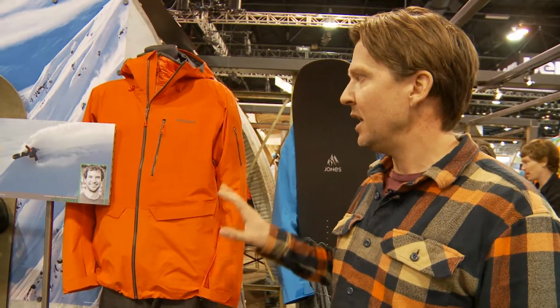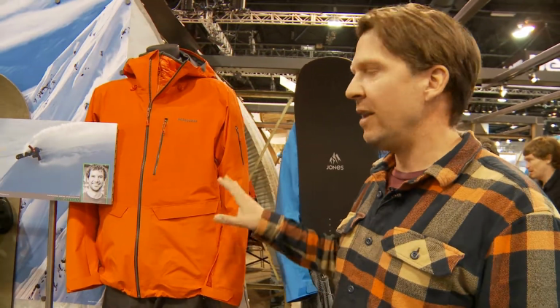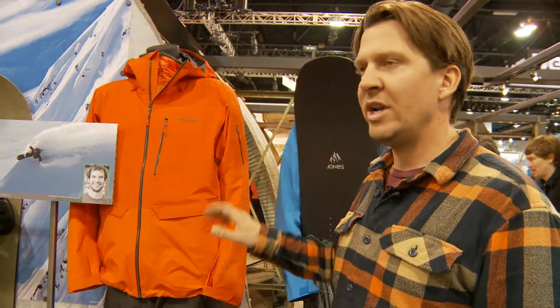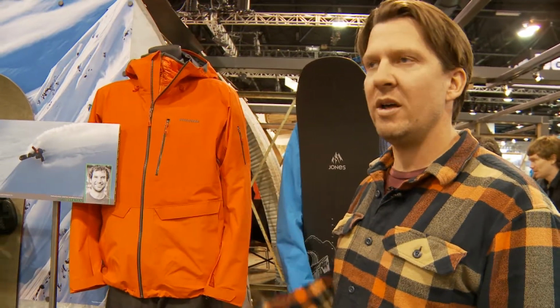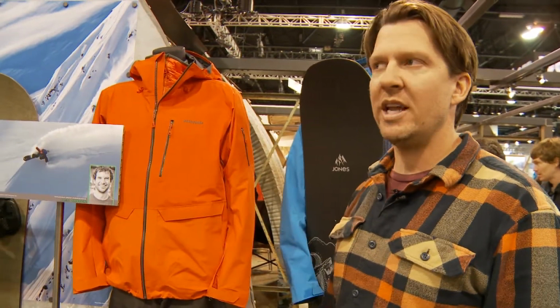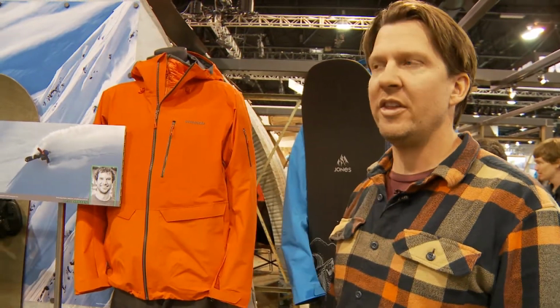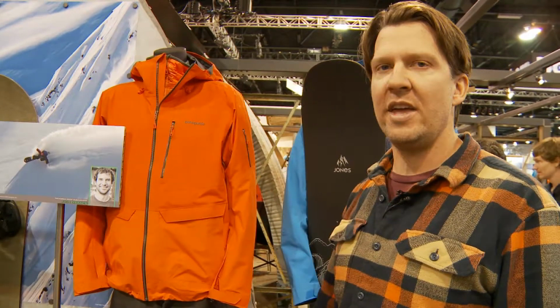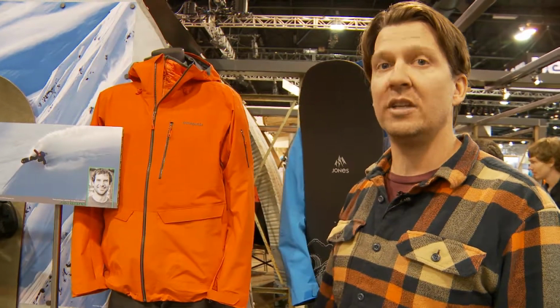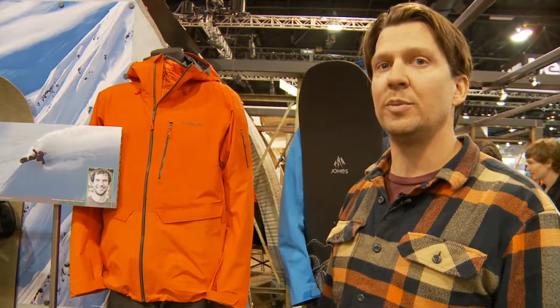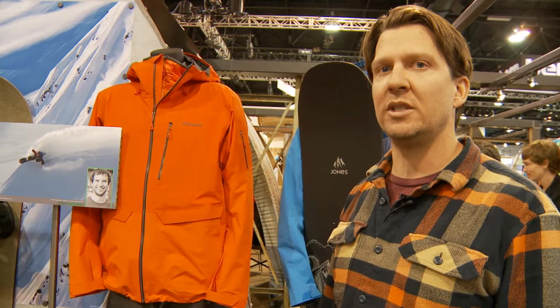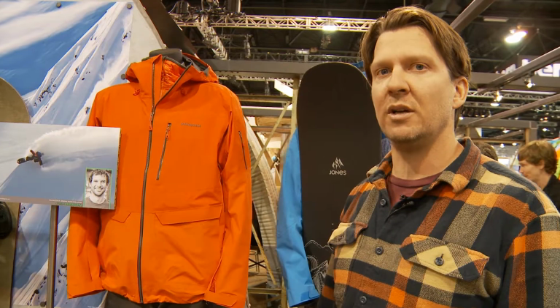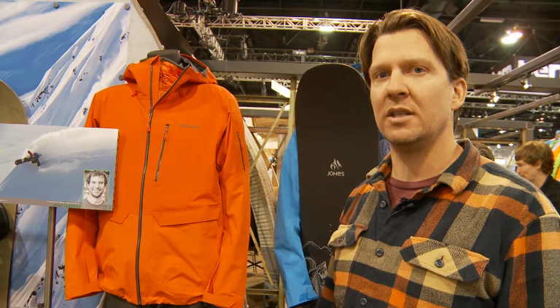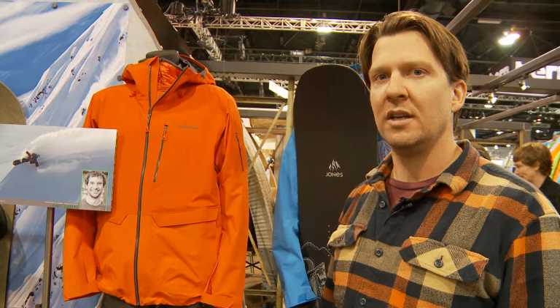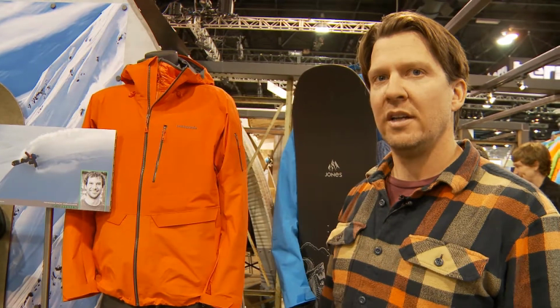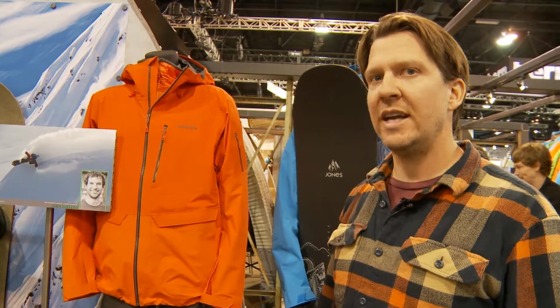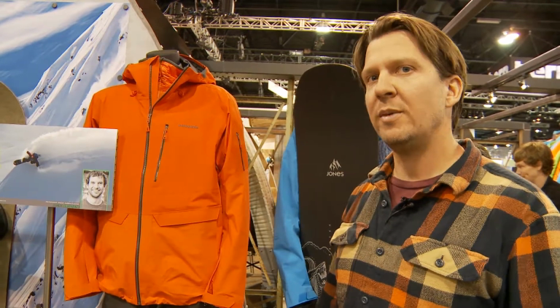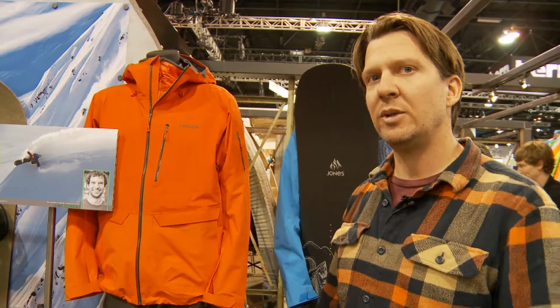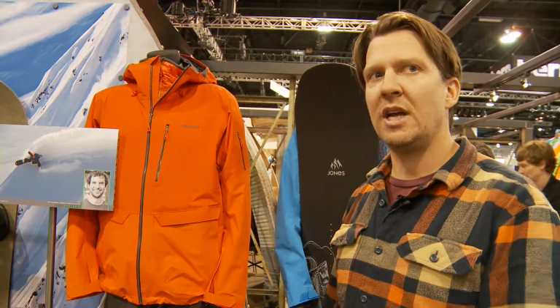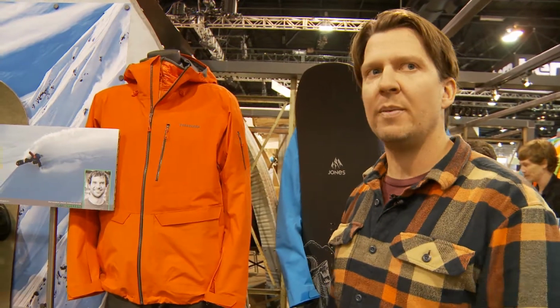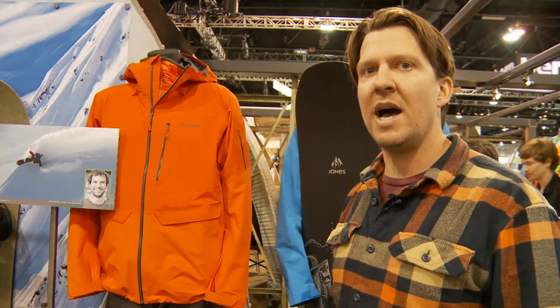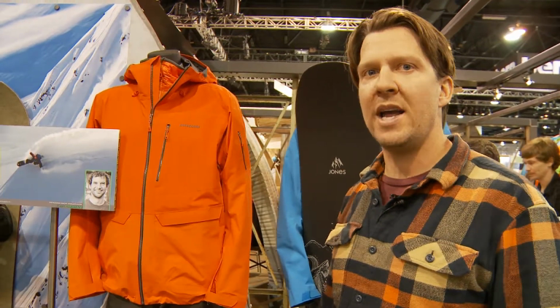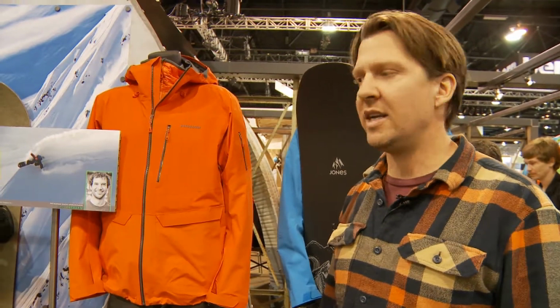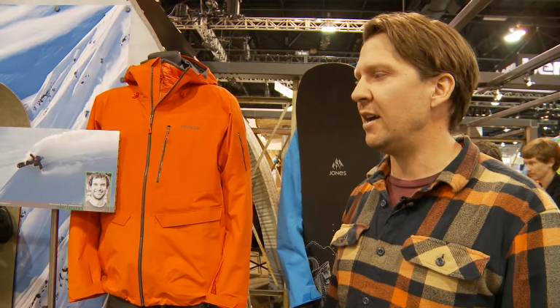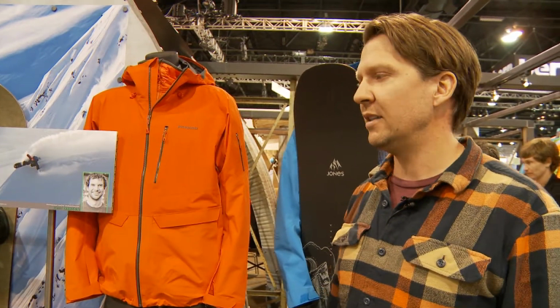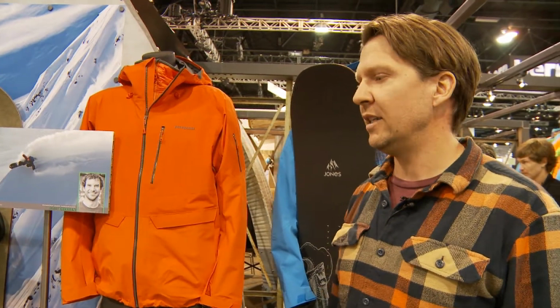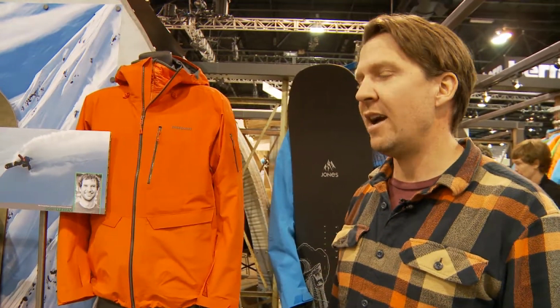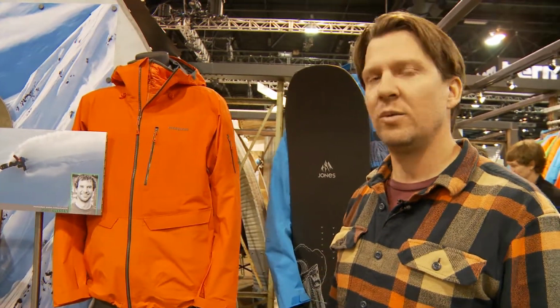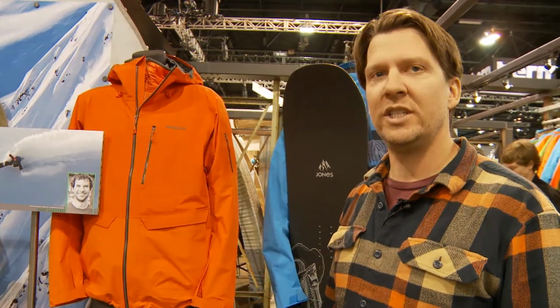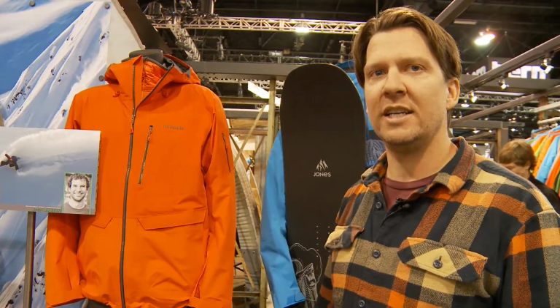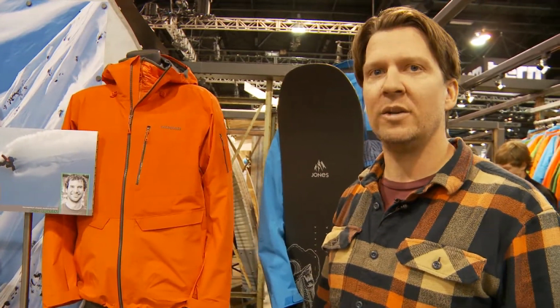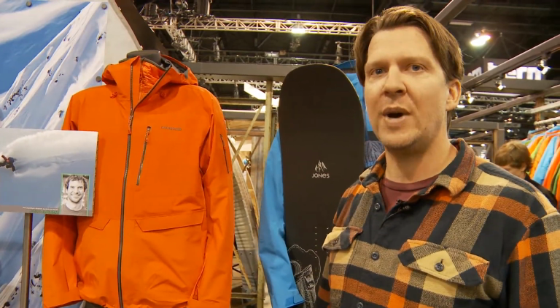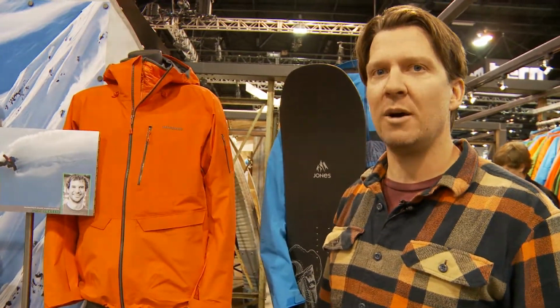We know at the end of the day they're super stoked. Thanks very much for stopping by and we'll see you guys out in the pow.